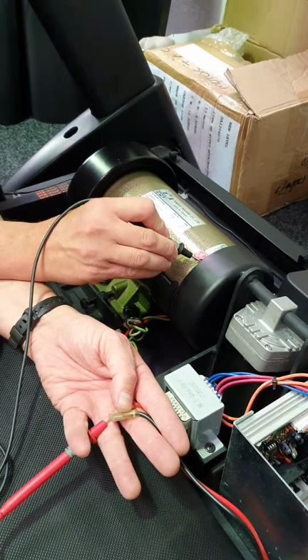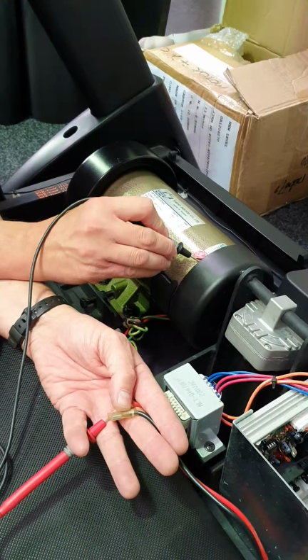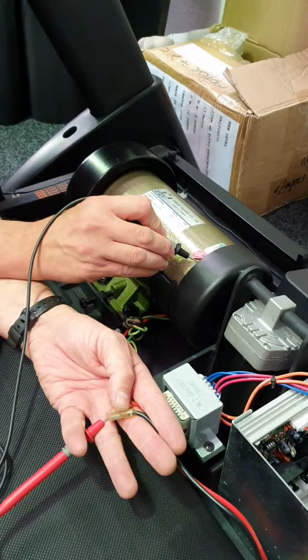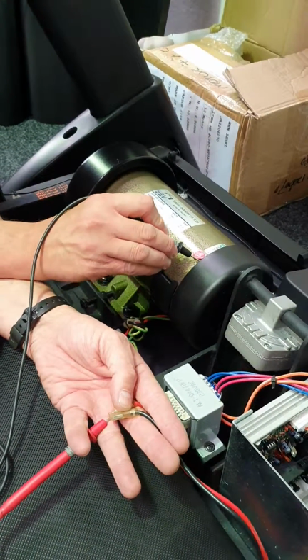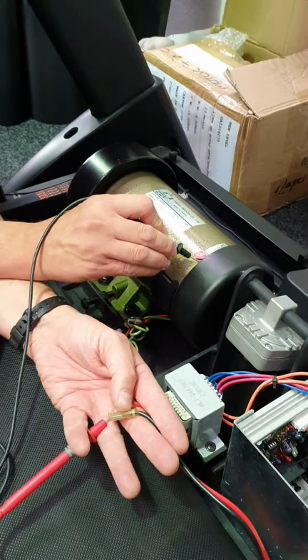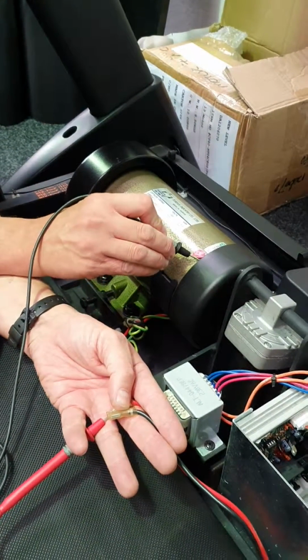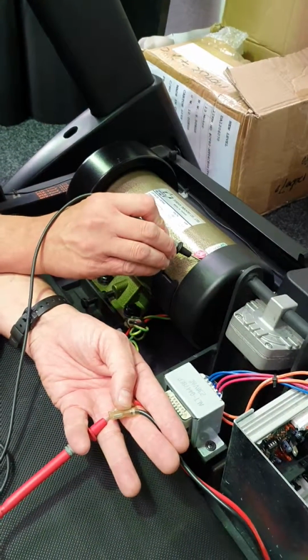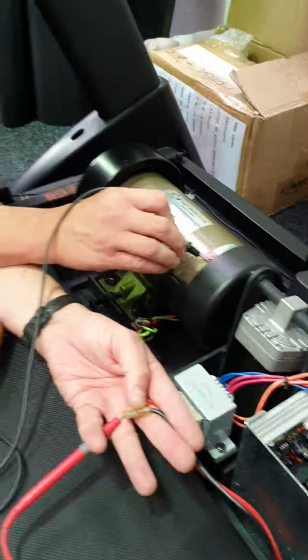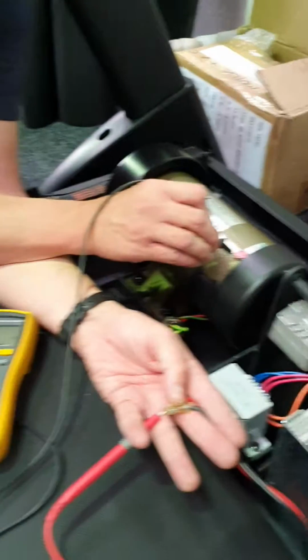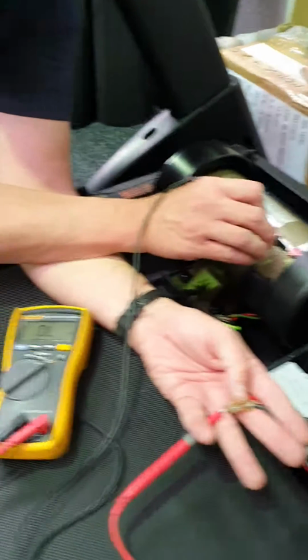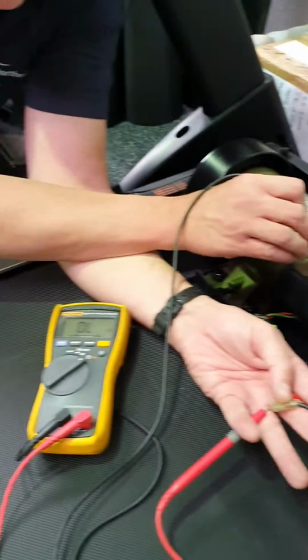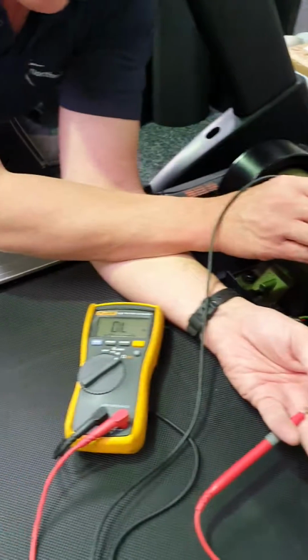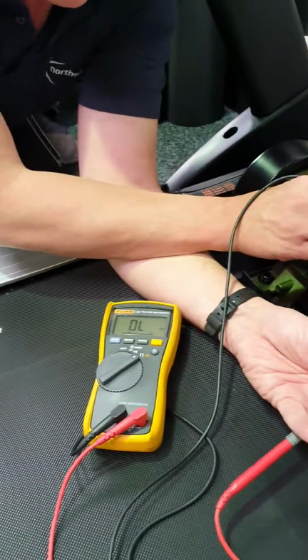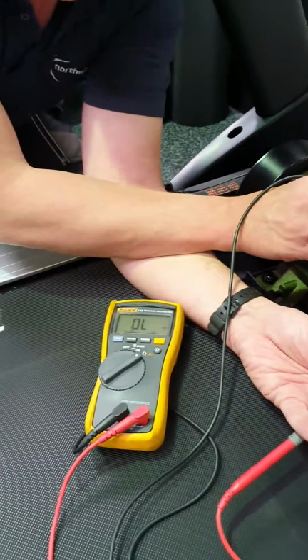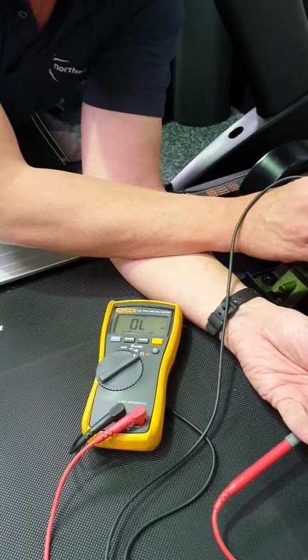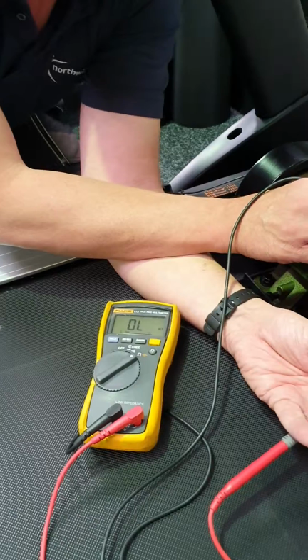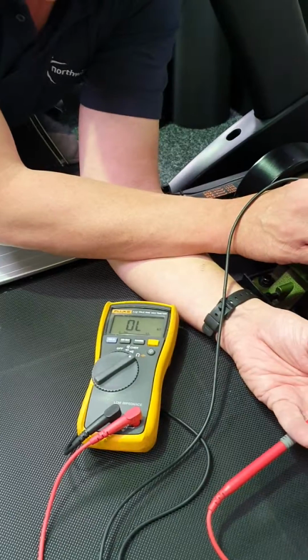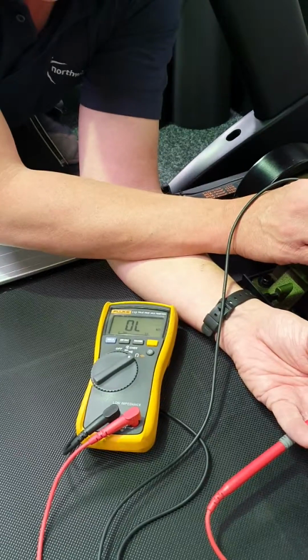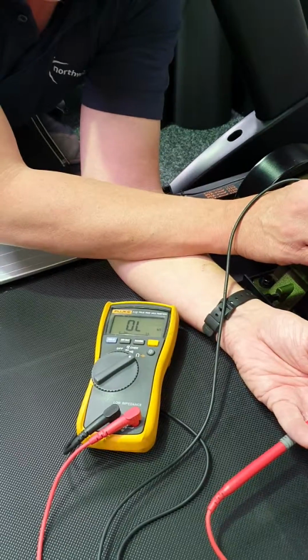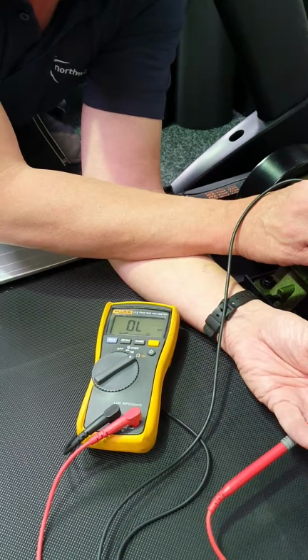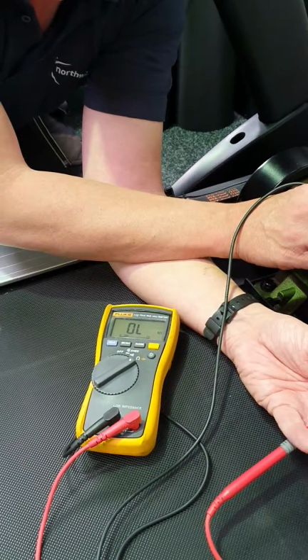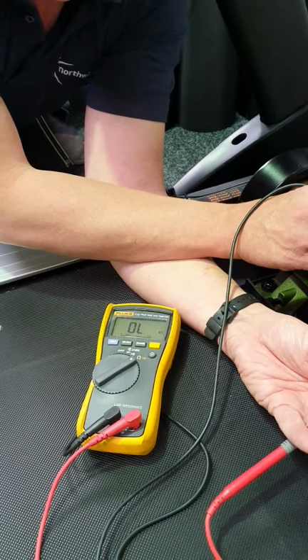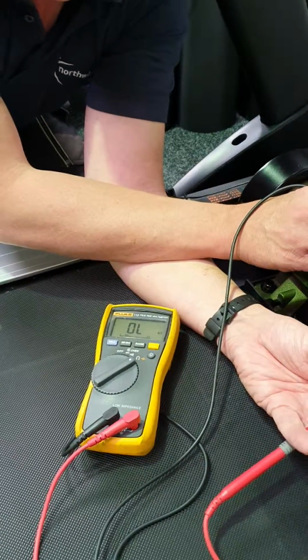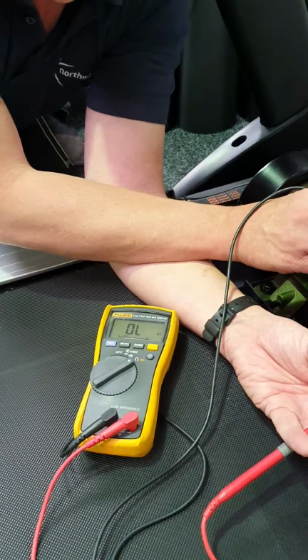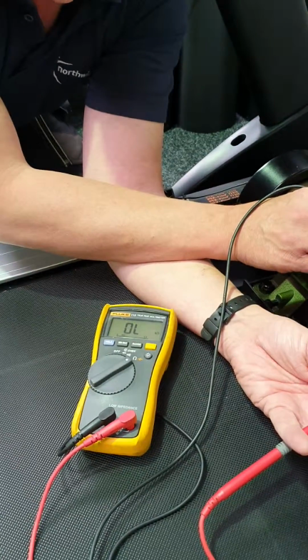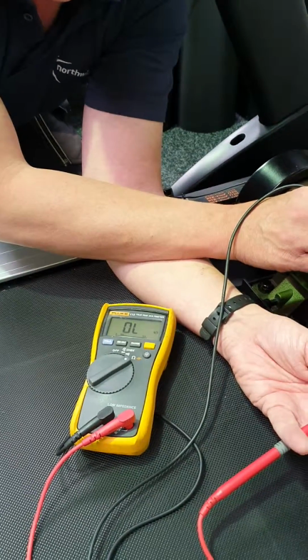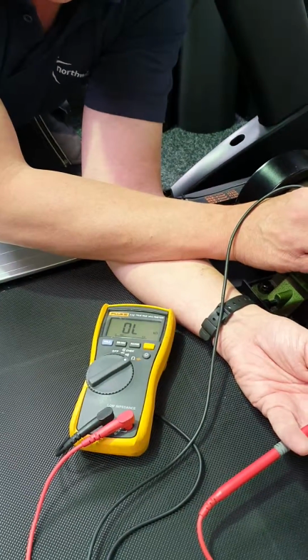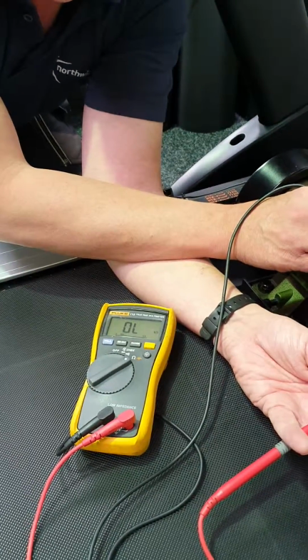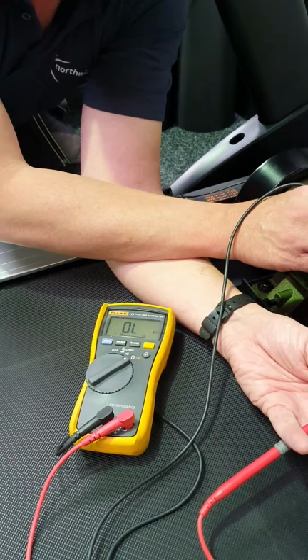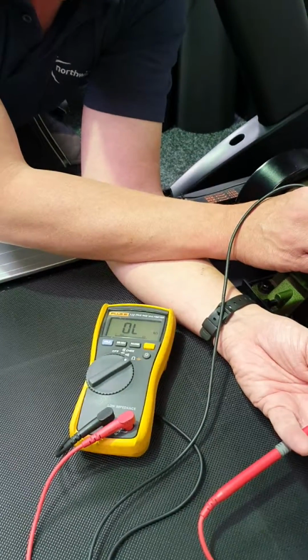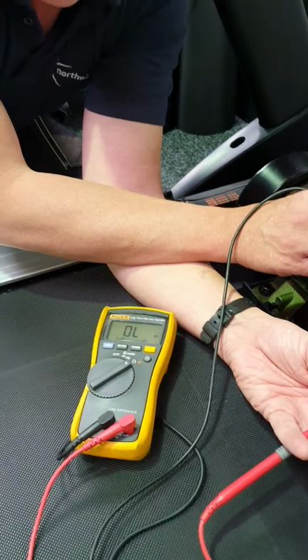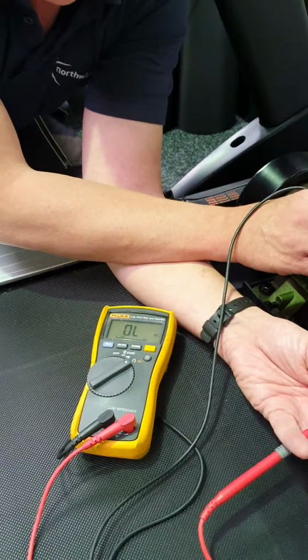Then remove one of the wires and attach it to a bare bit of metal on the chassis of the motor, and again tell me what your meter says. That's it — let me know. Thank you.